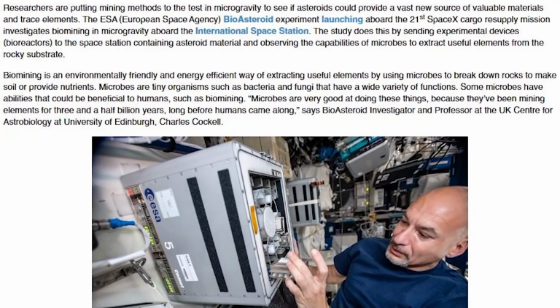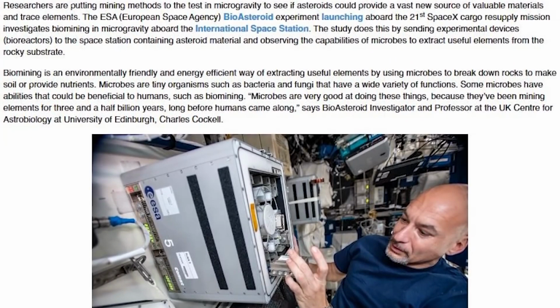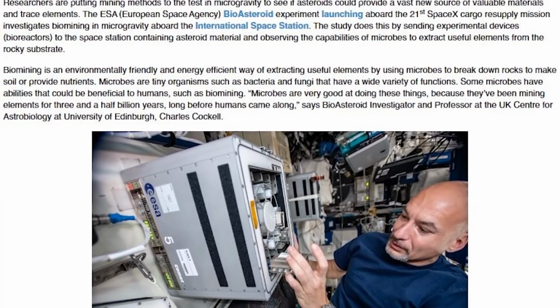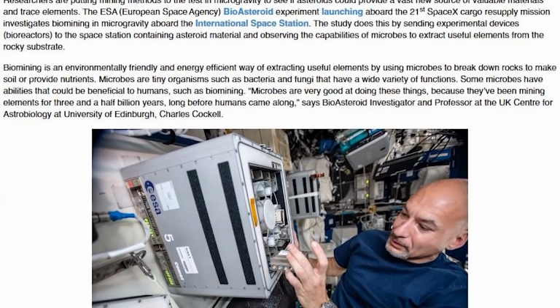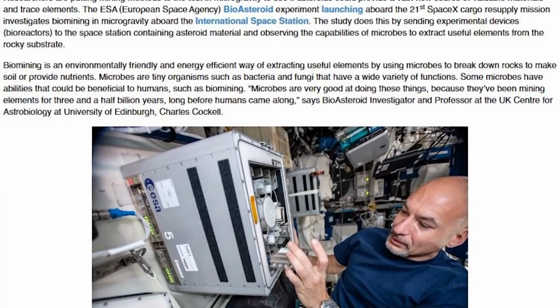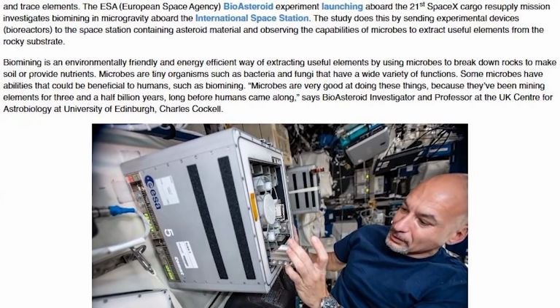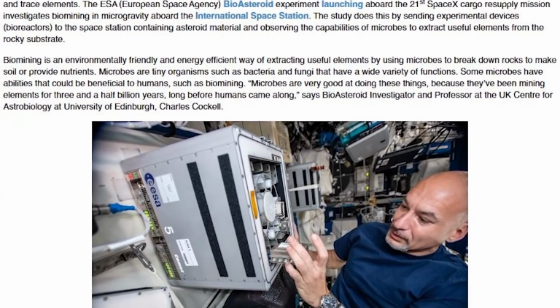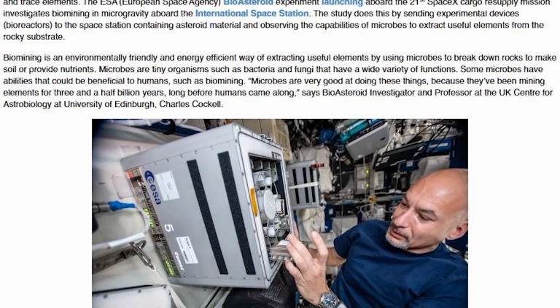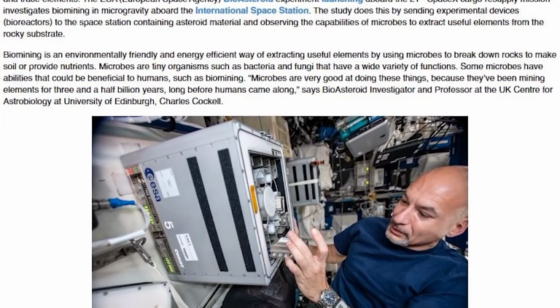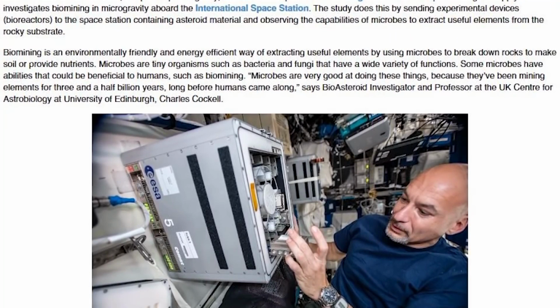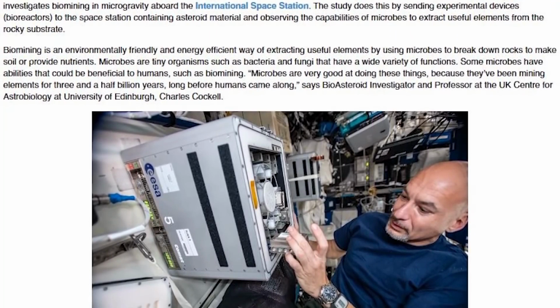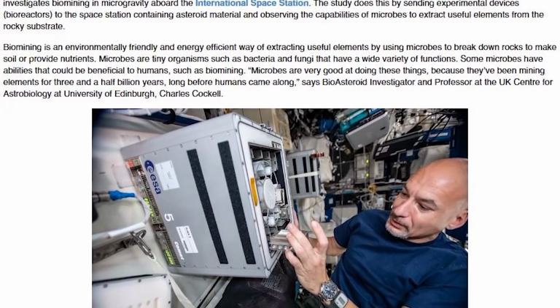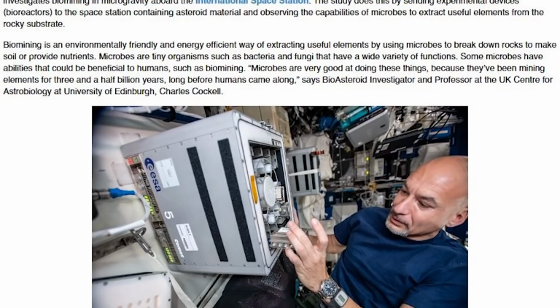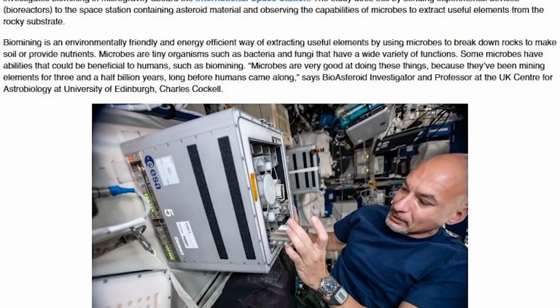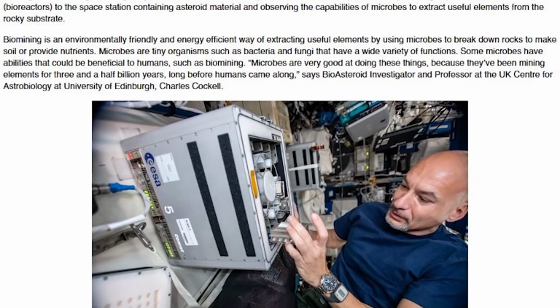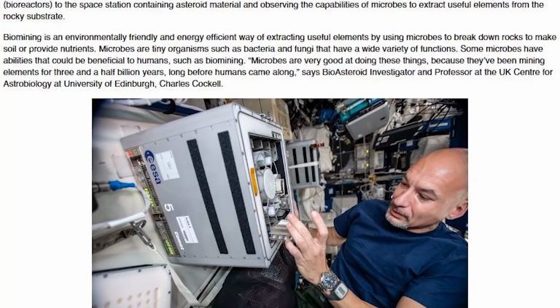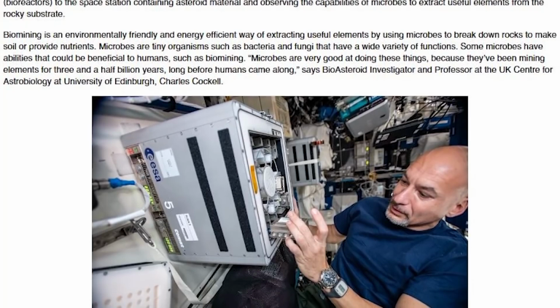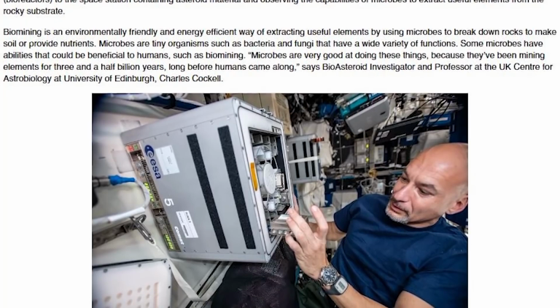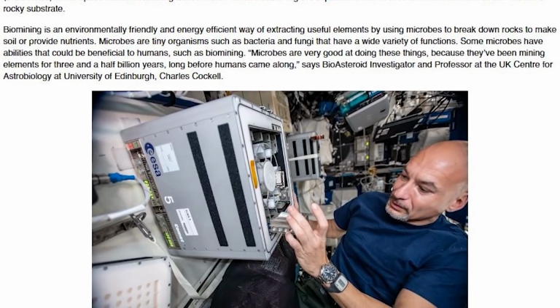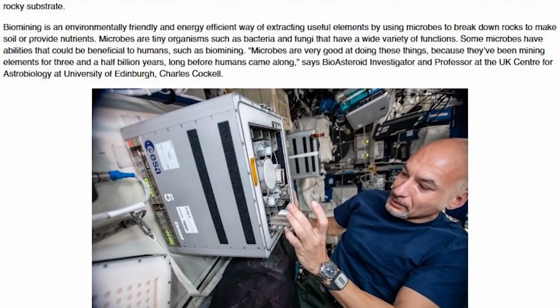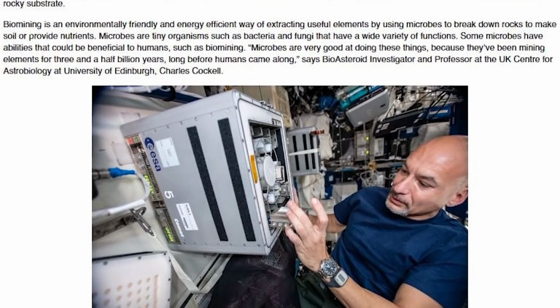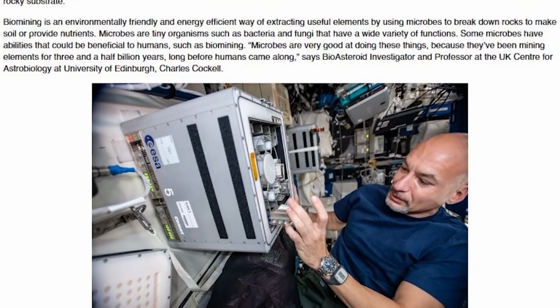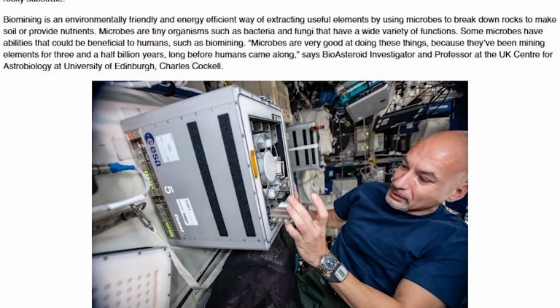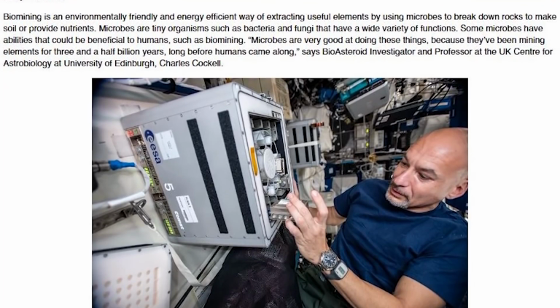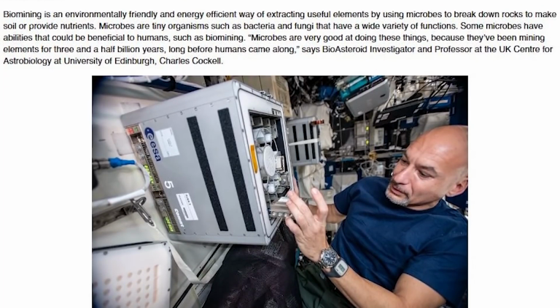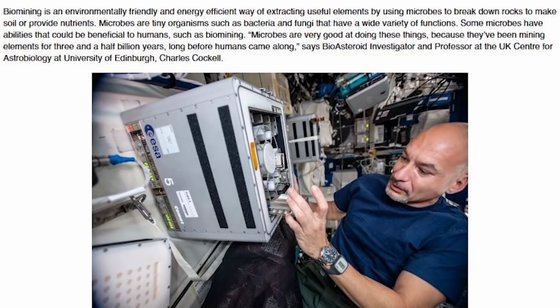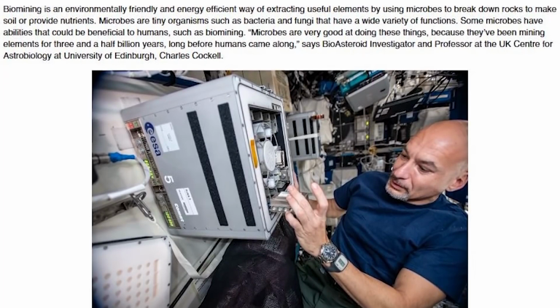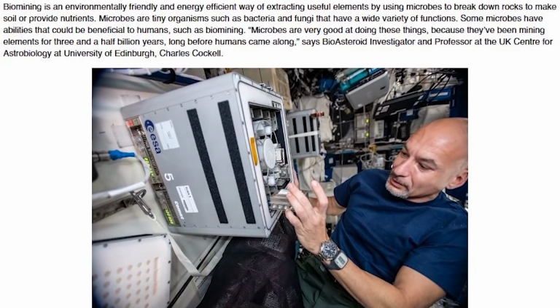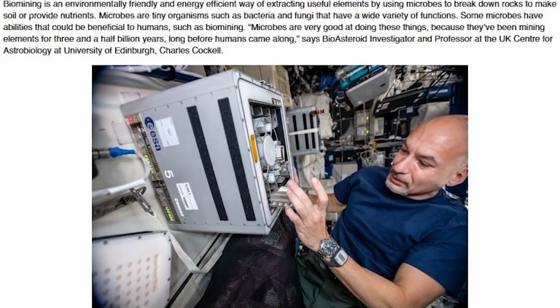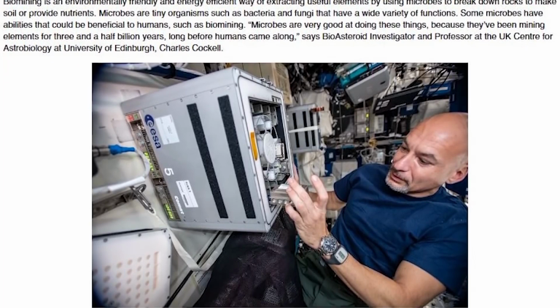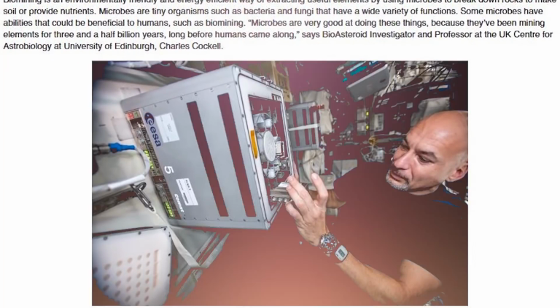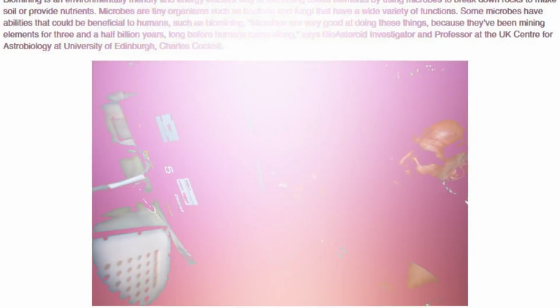Here are 10 of the microbes that could revolutionize our exploration of the solar system.